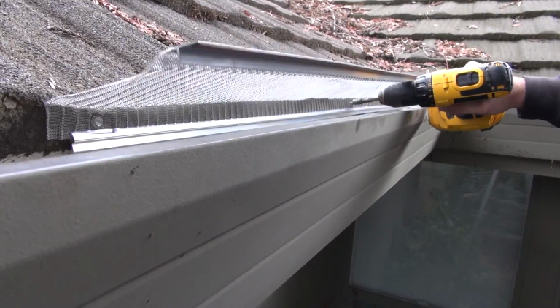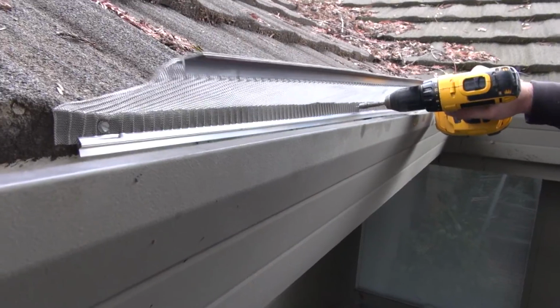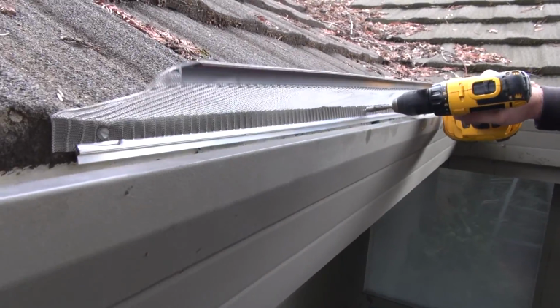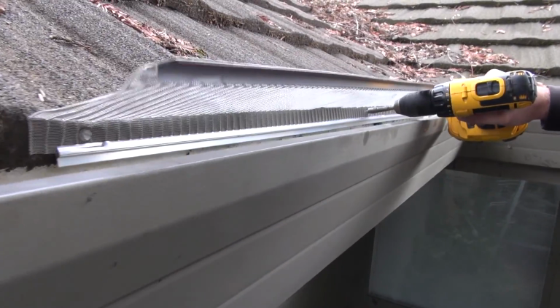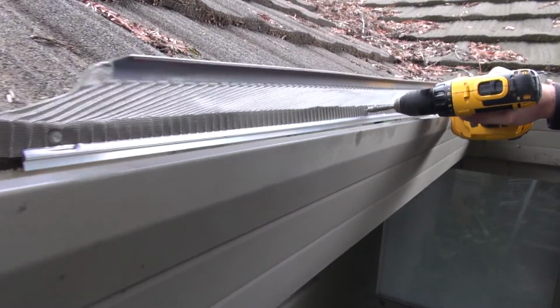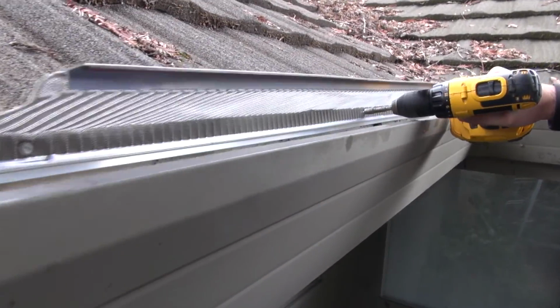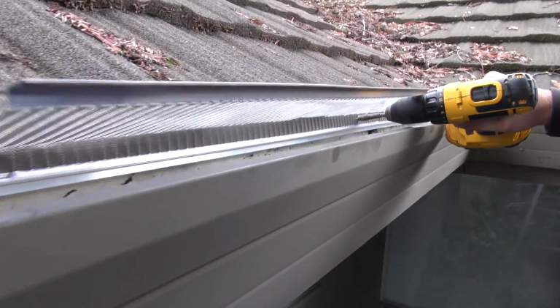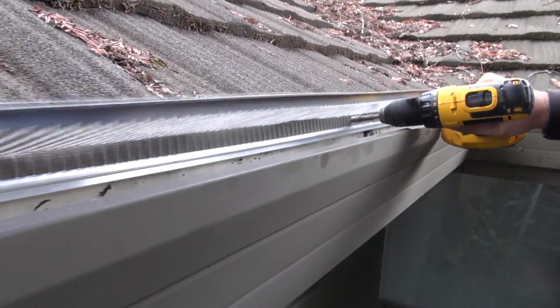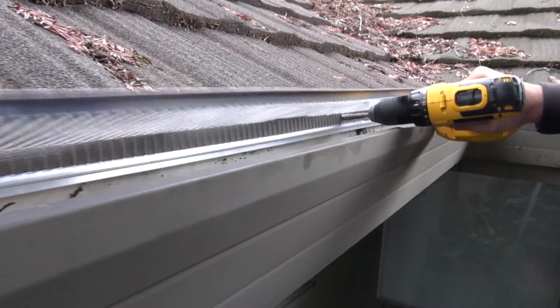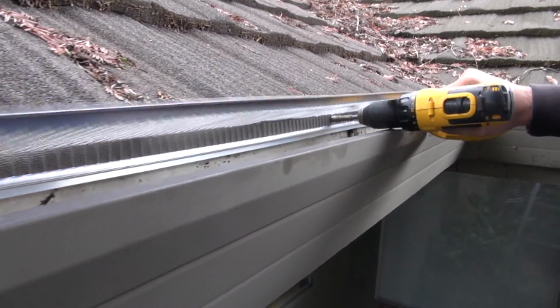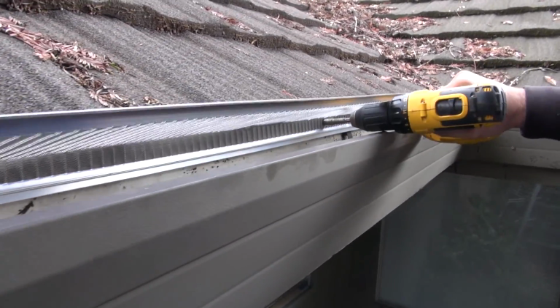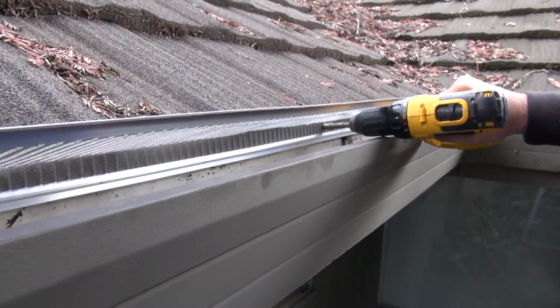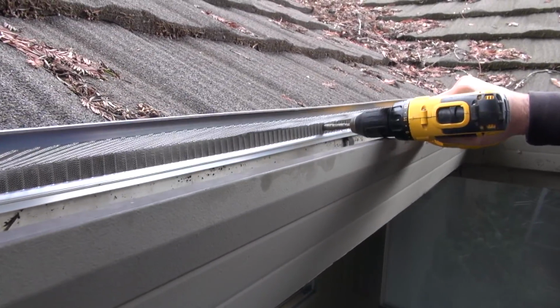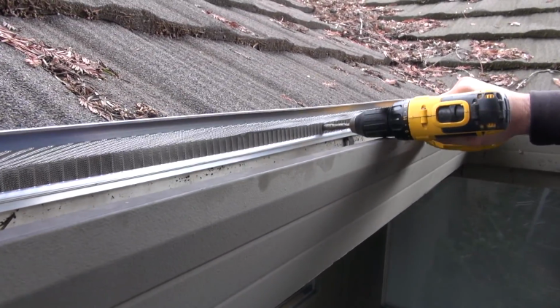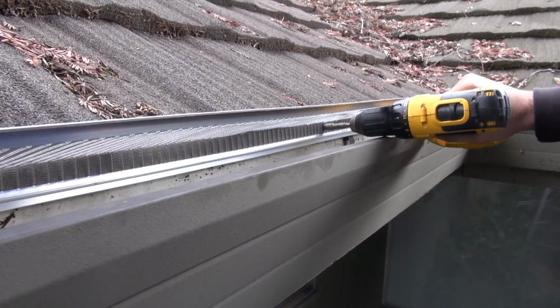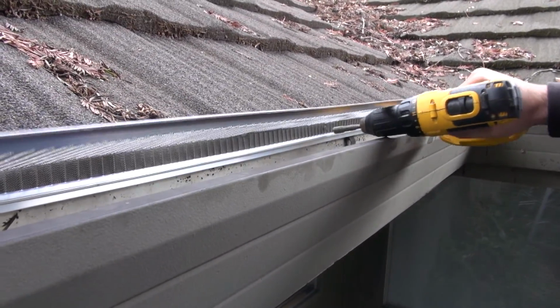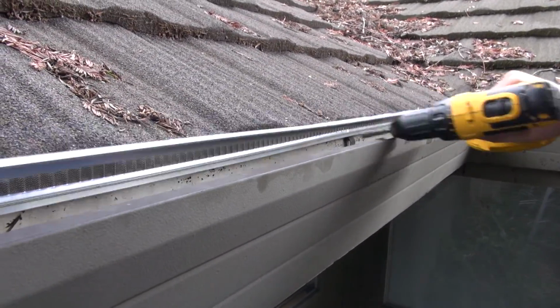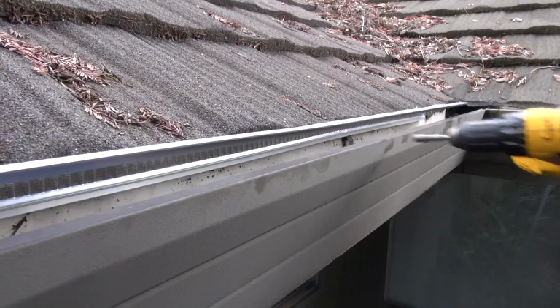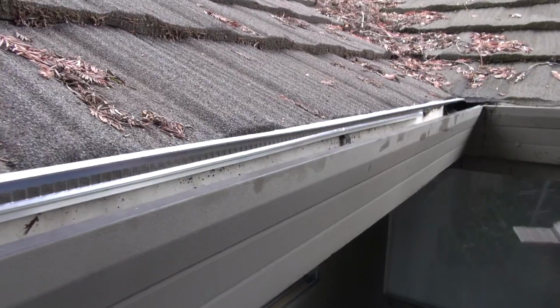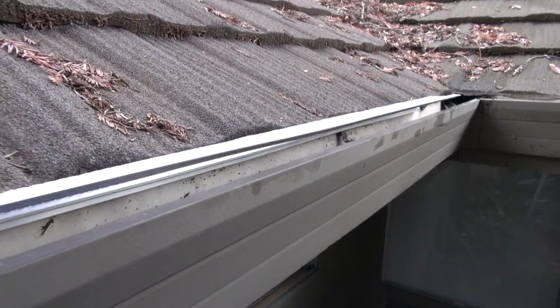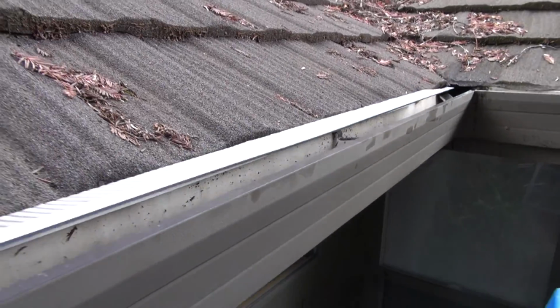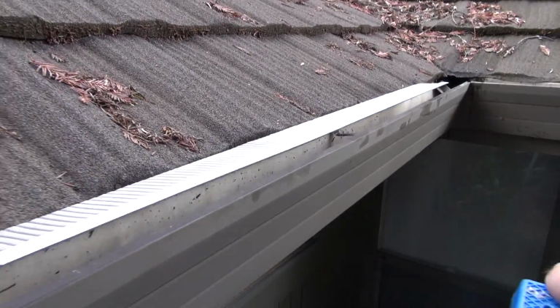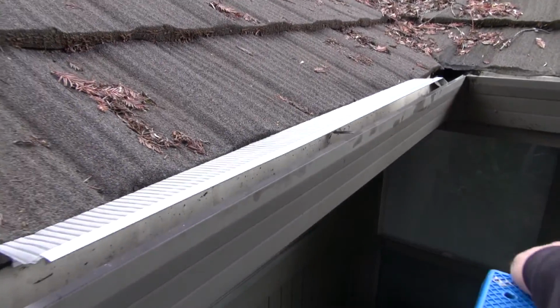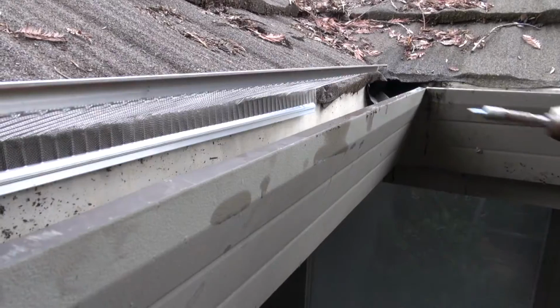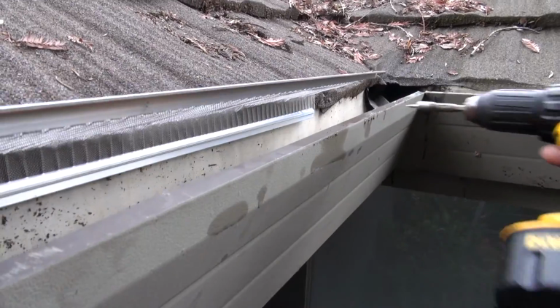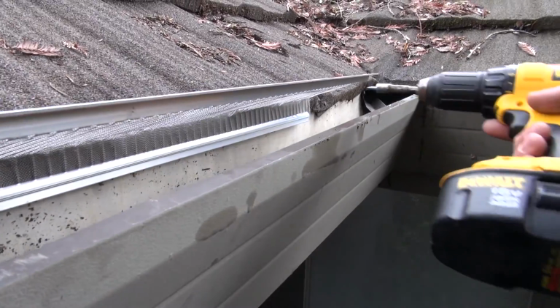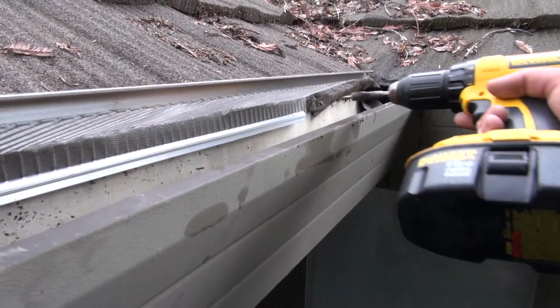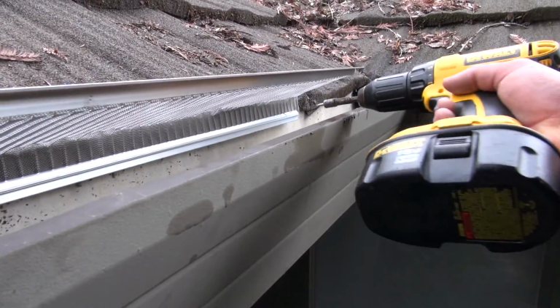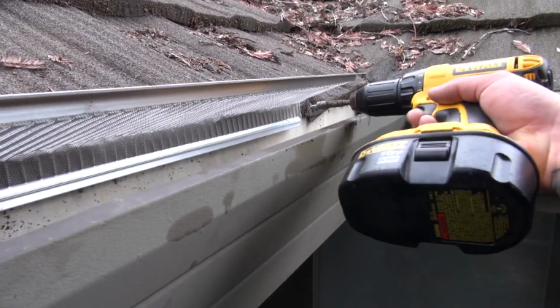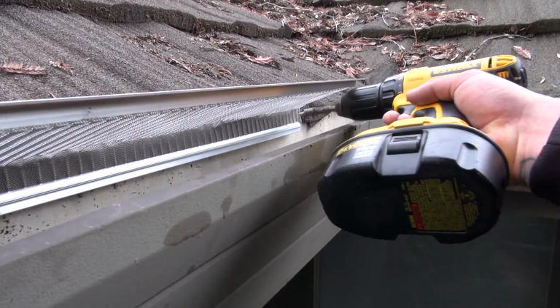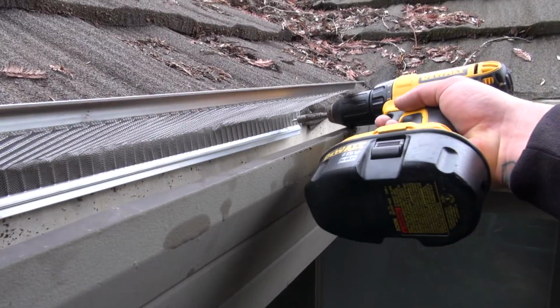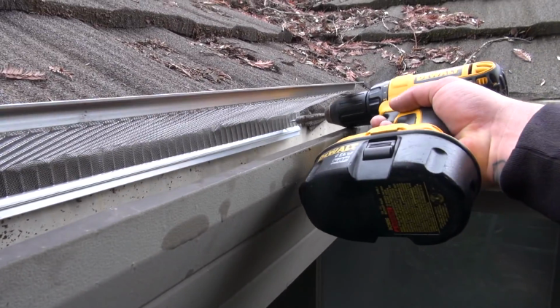Put three to five screws along the back to secure firmly to the edge of the soft metal shingles.